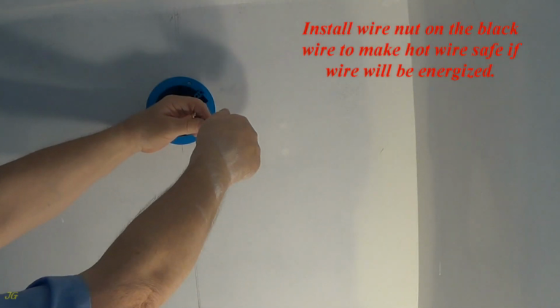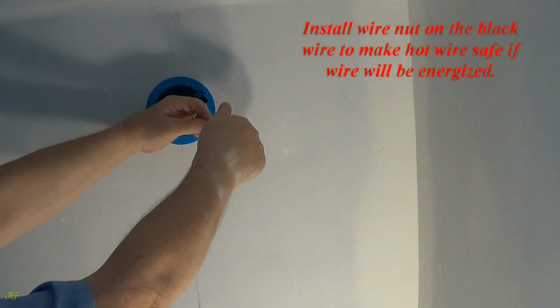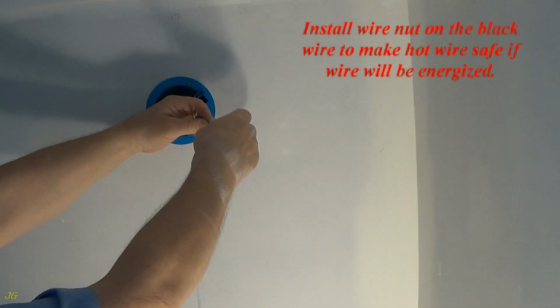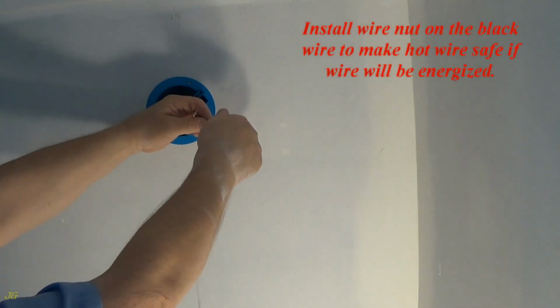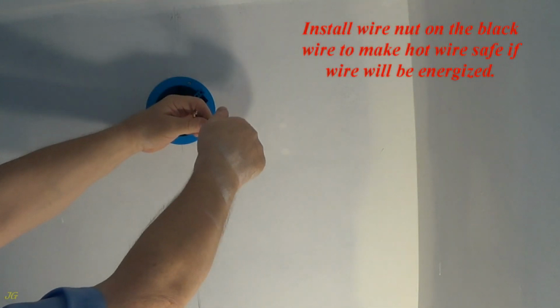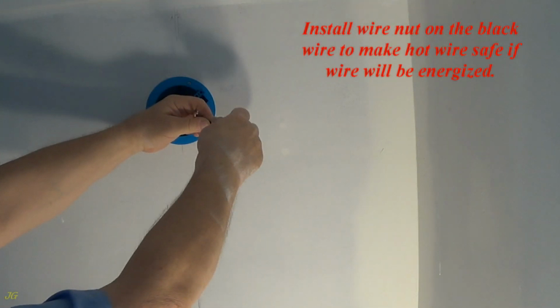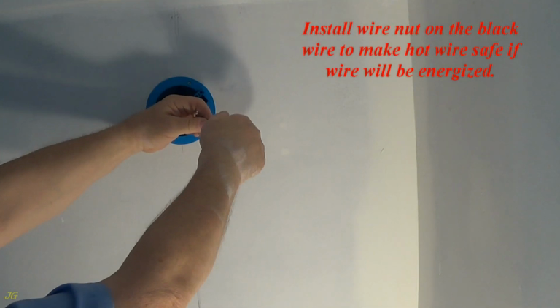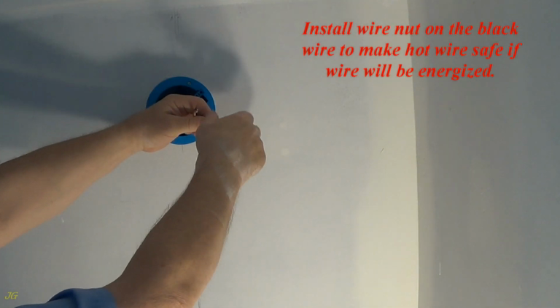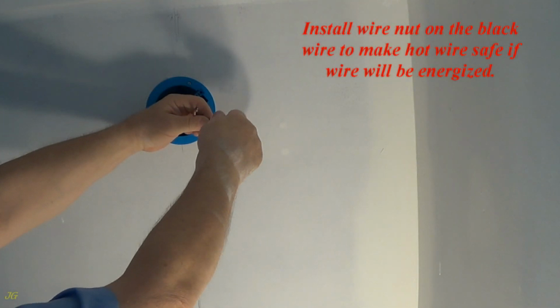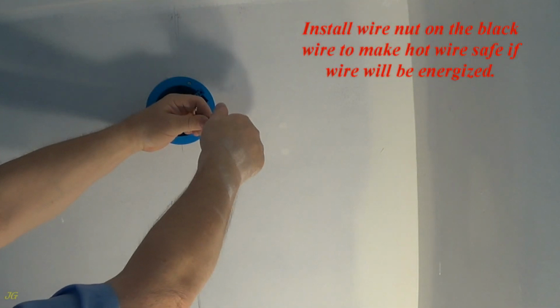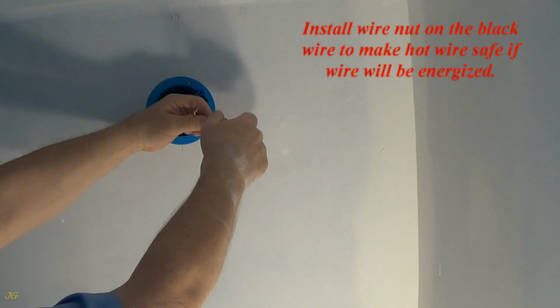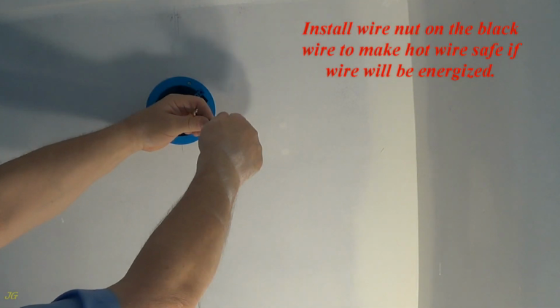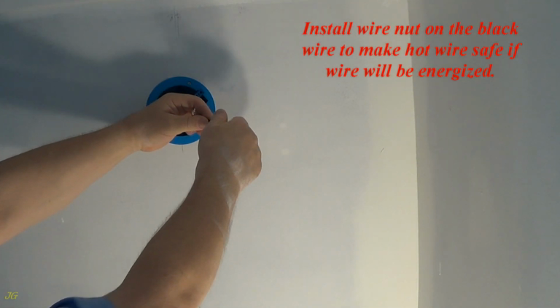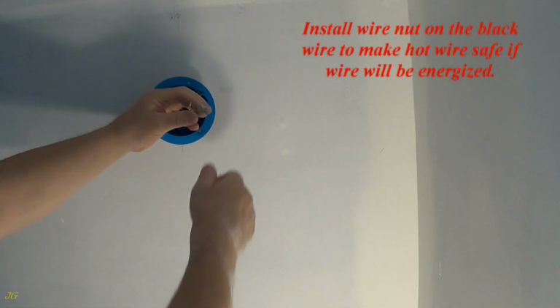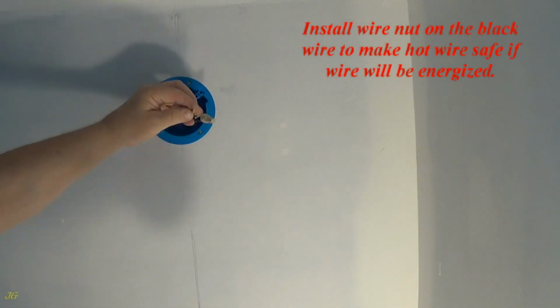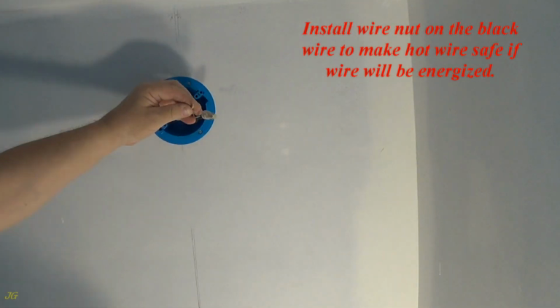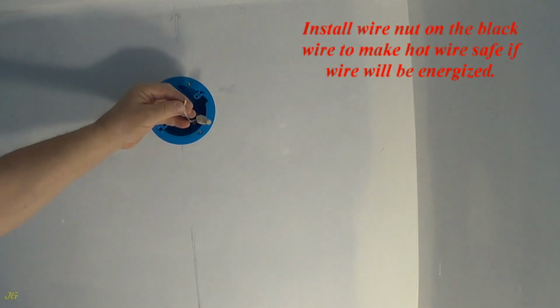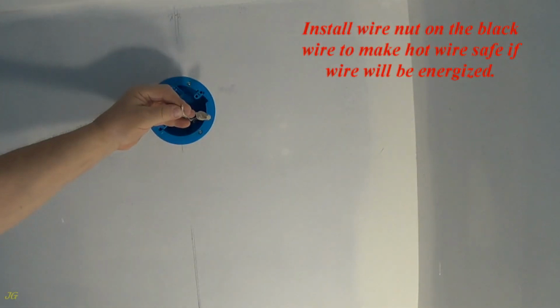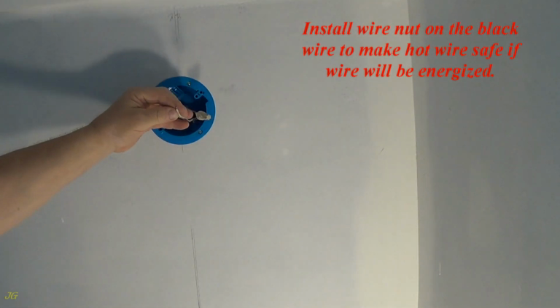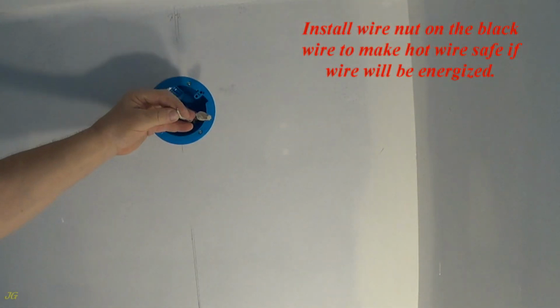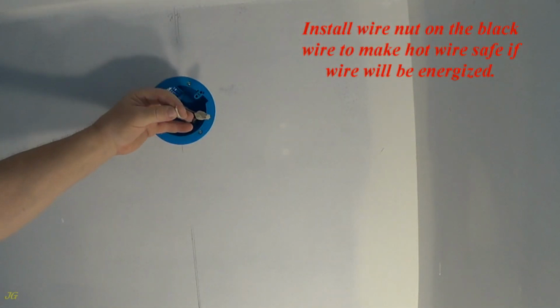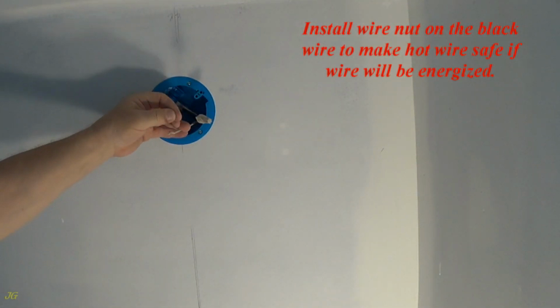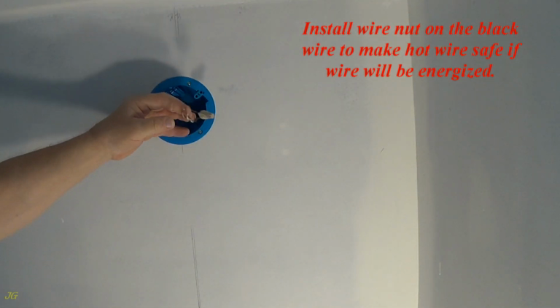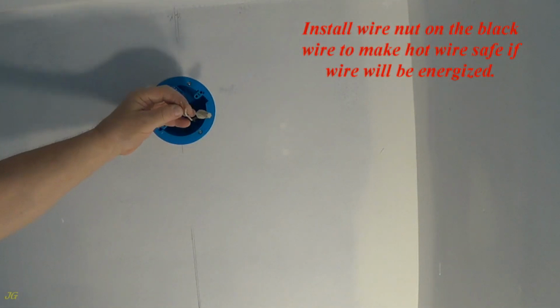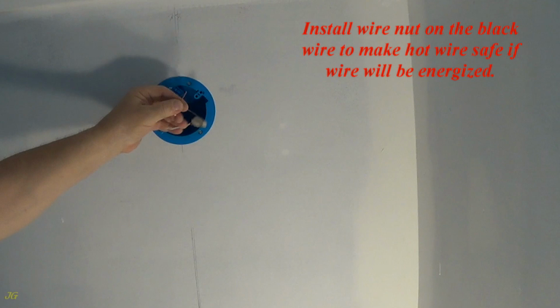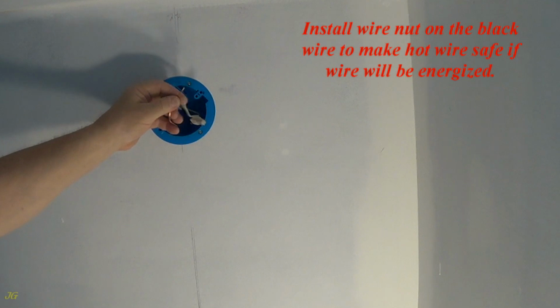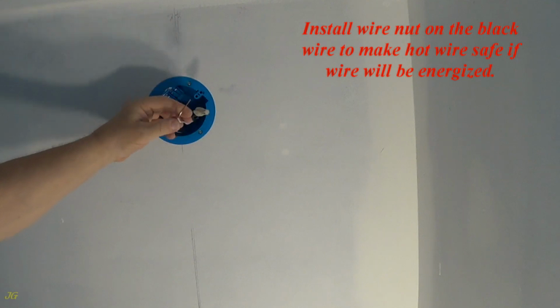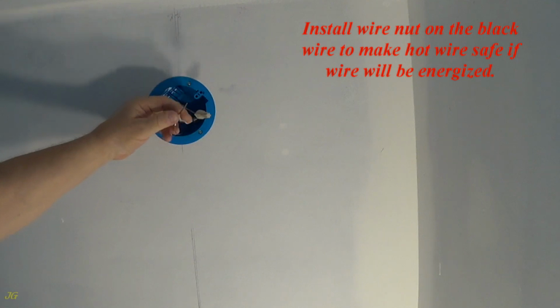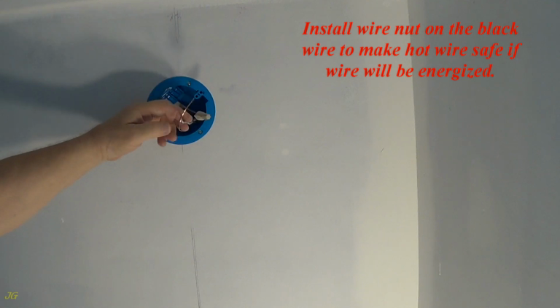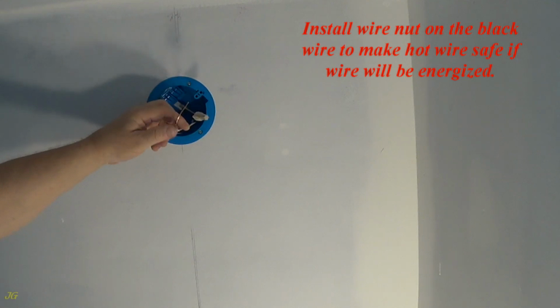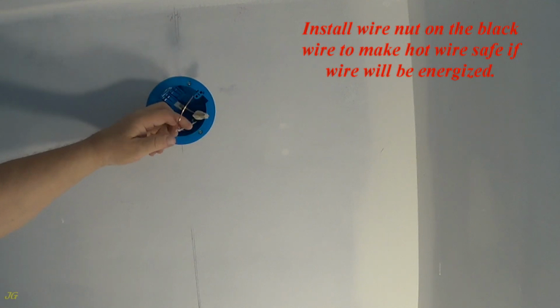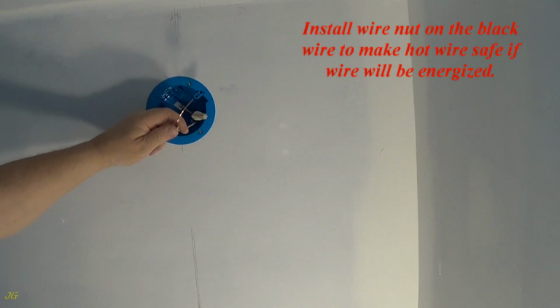Install a wire nut on the black wire to make the hot wire safe if the wire will be energized.